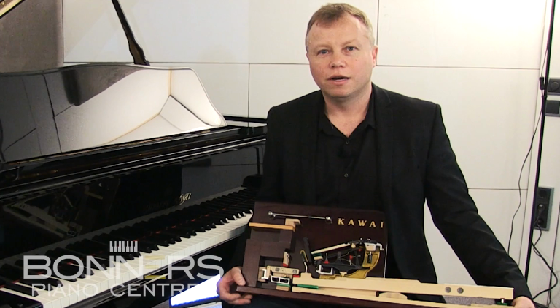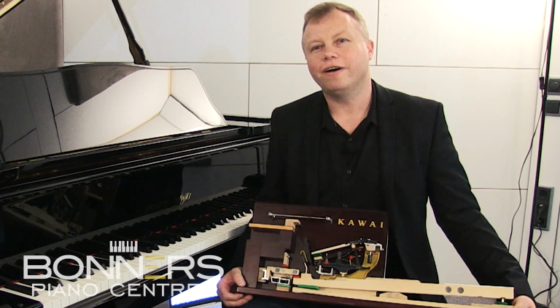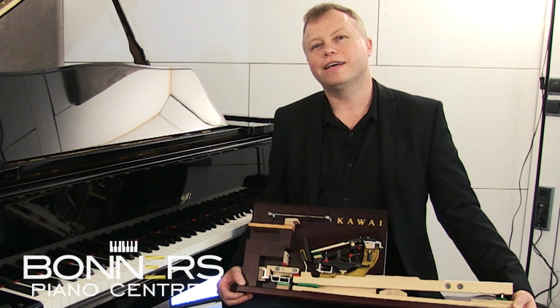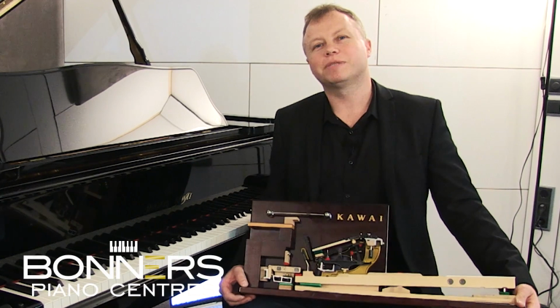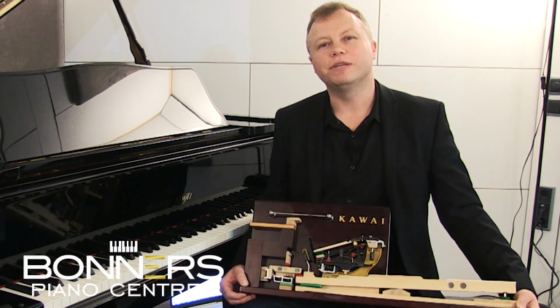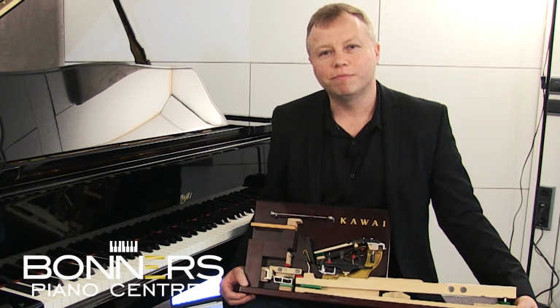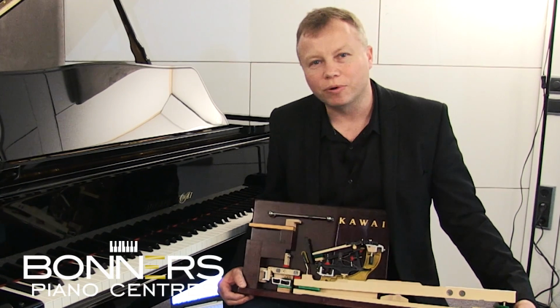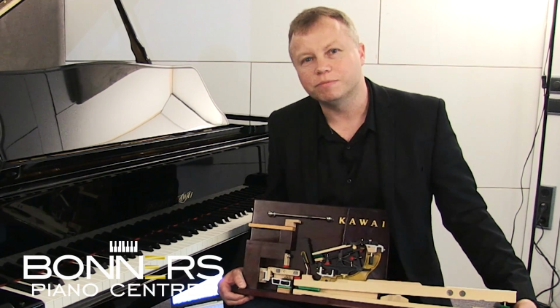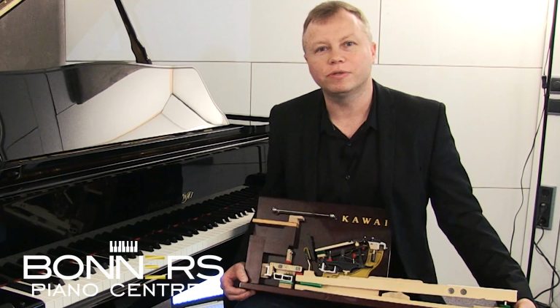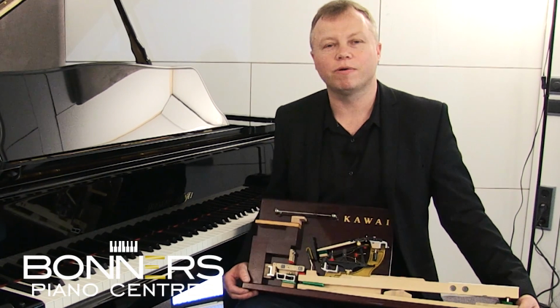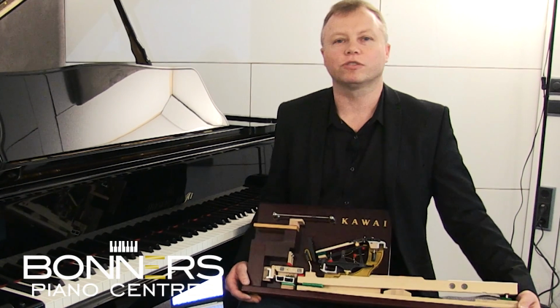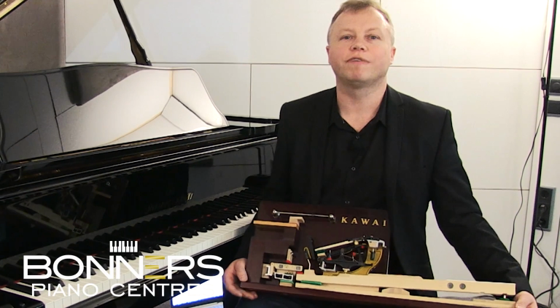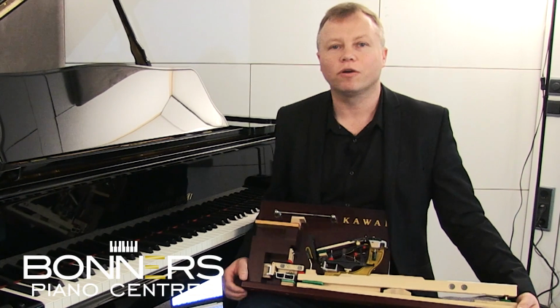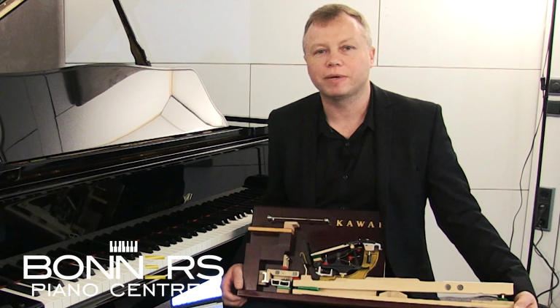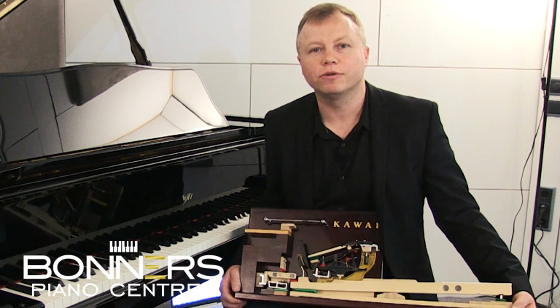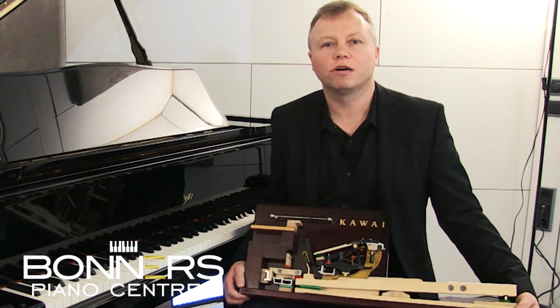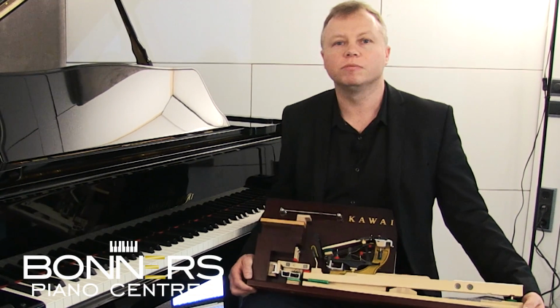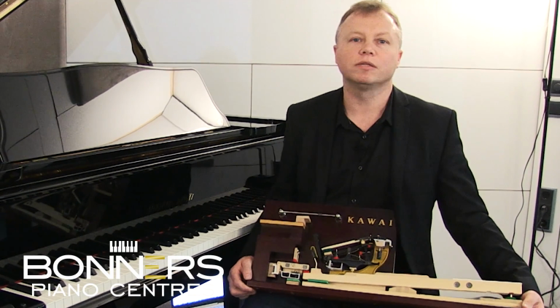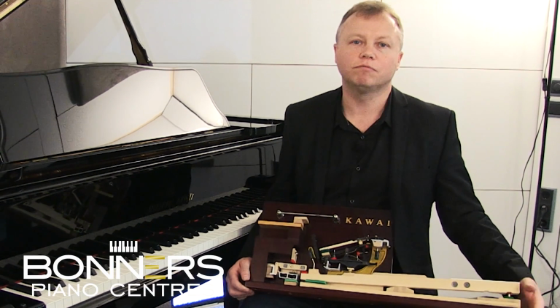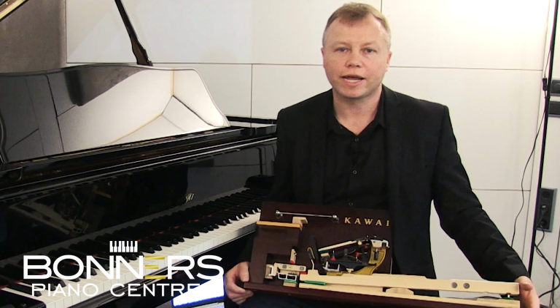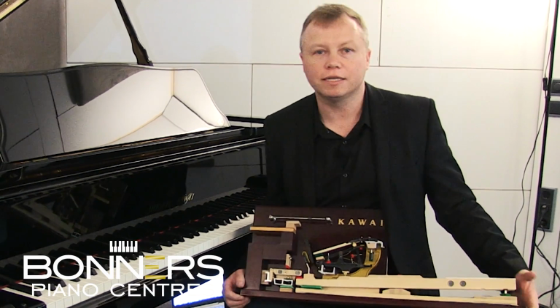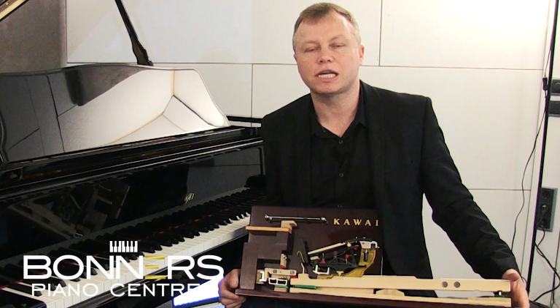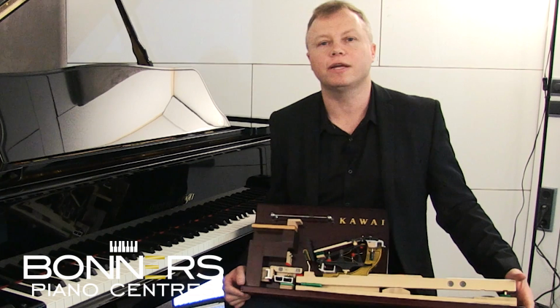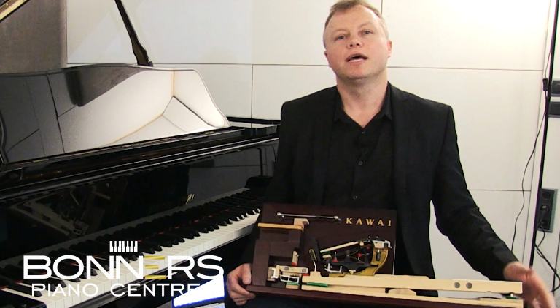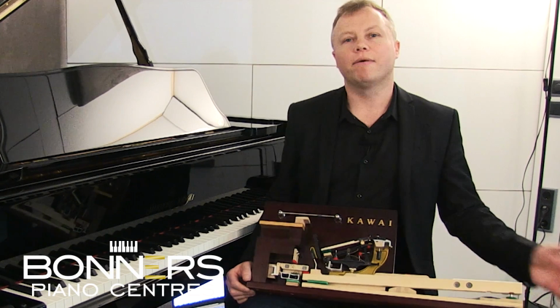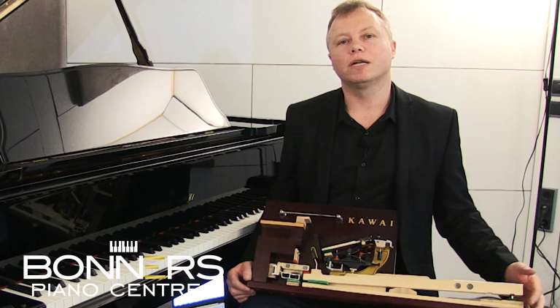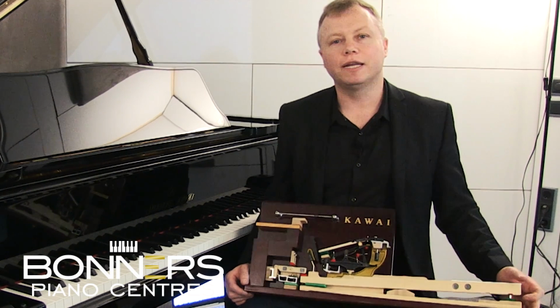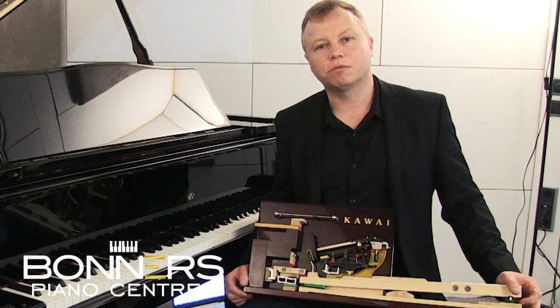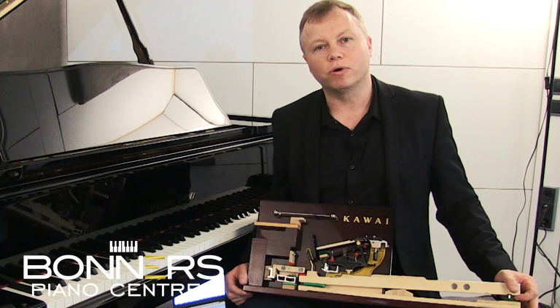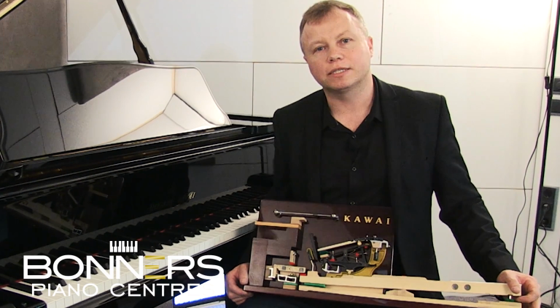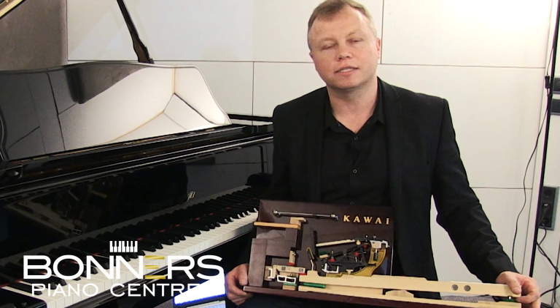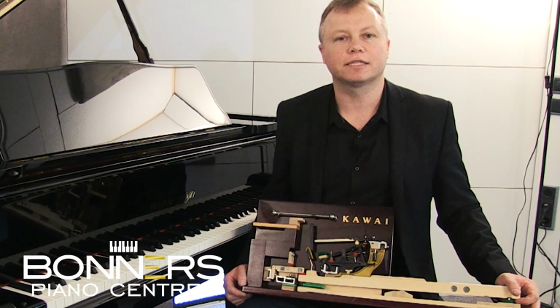Hi, I'm Tony from Bonners Music. We've got two very large piano showrooms — one's in Reigate in Surrey and one is in Eastbourne, East Sussex.